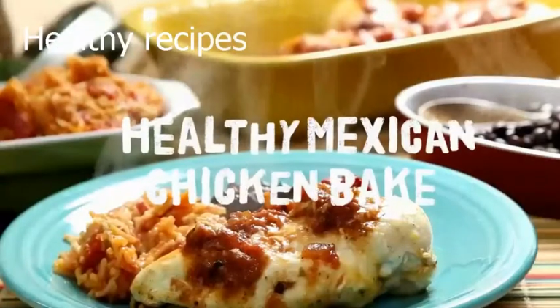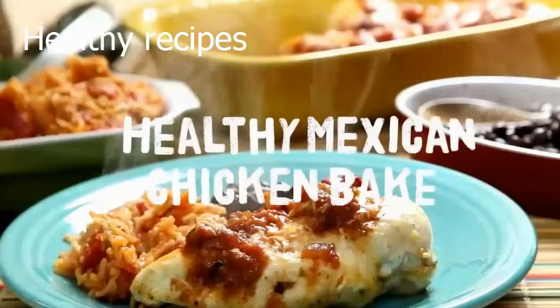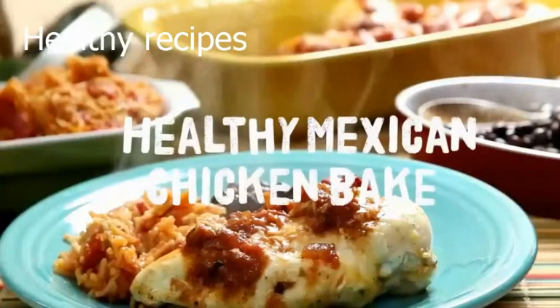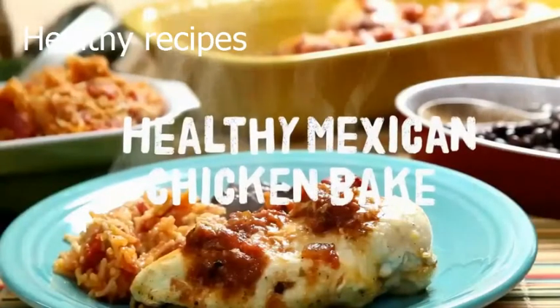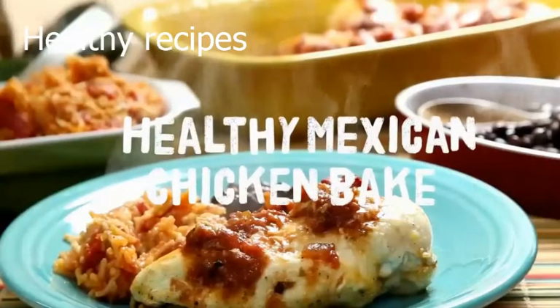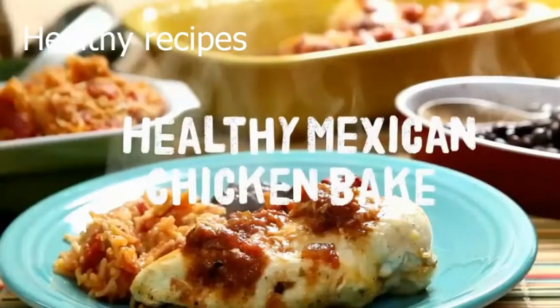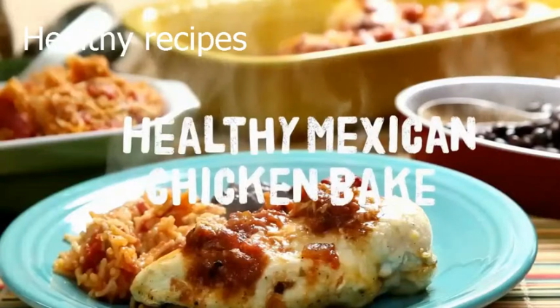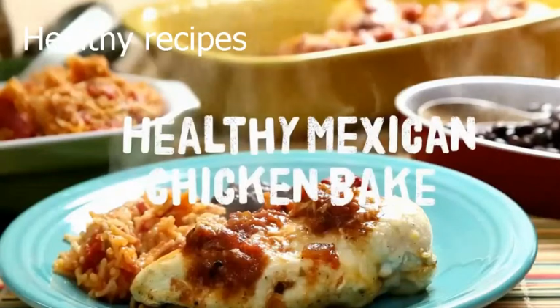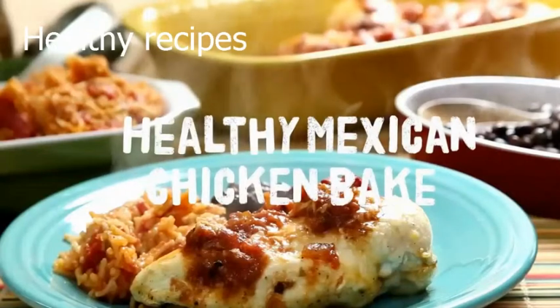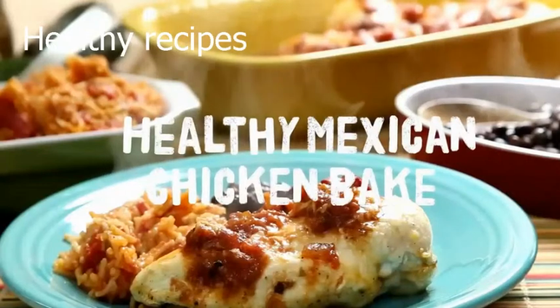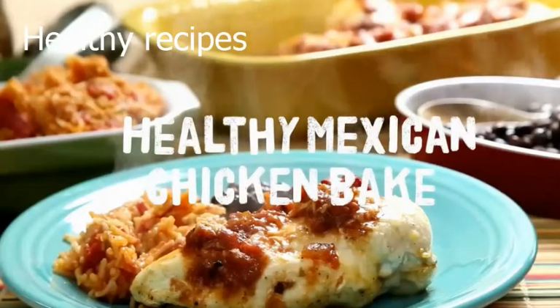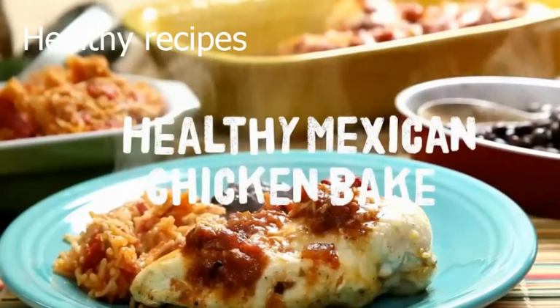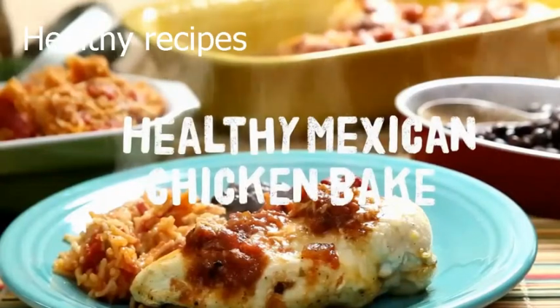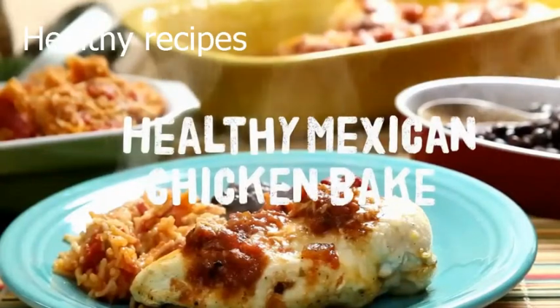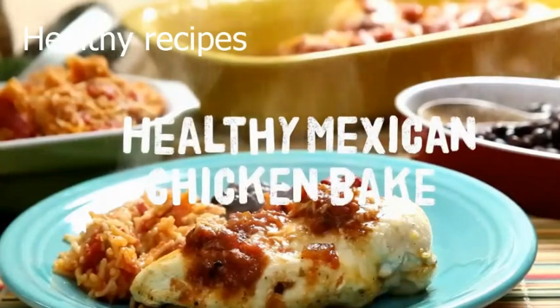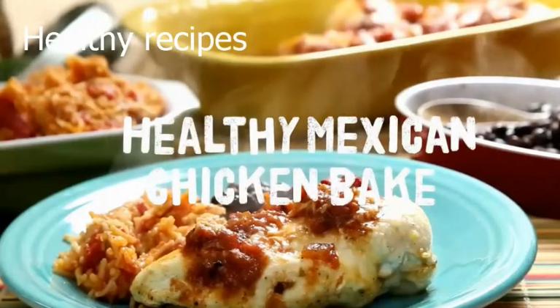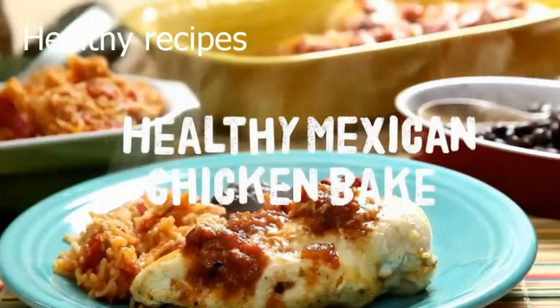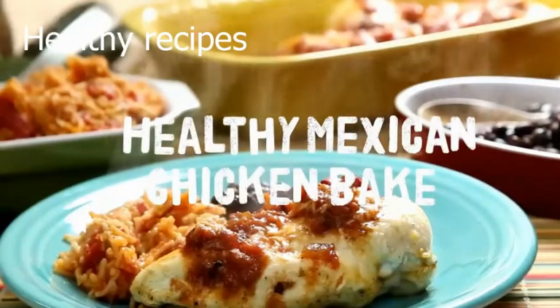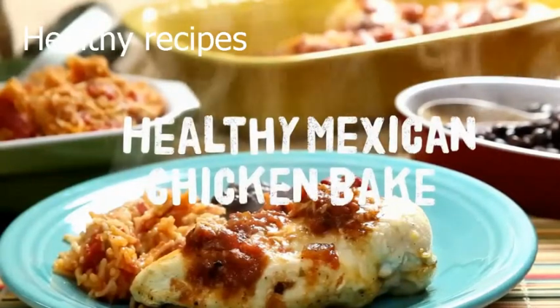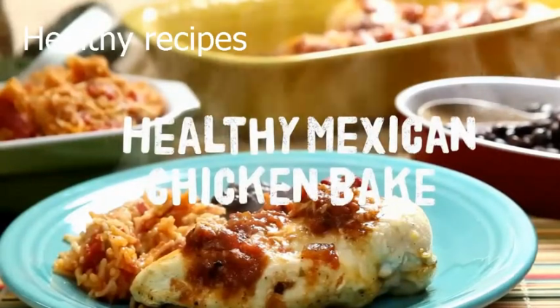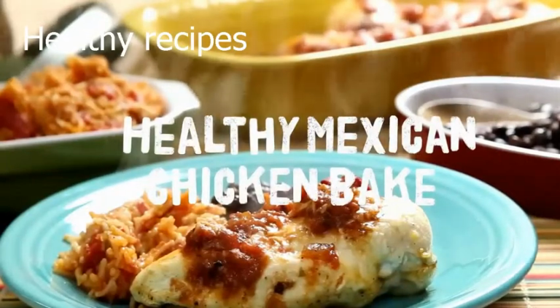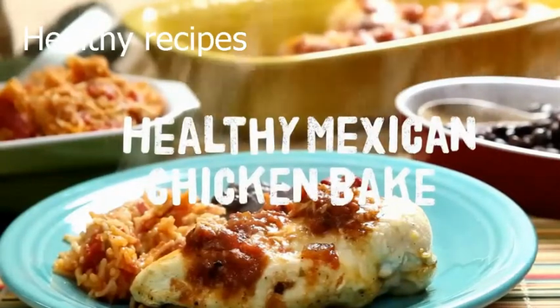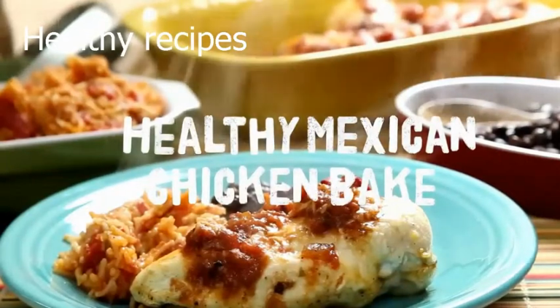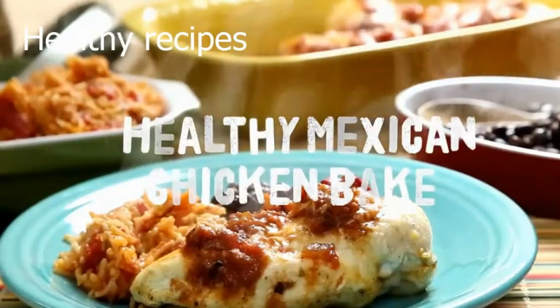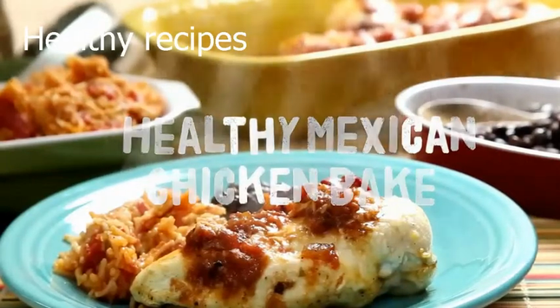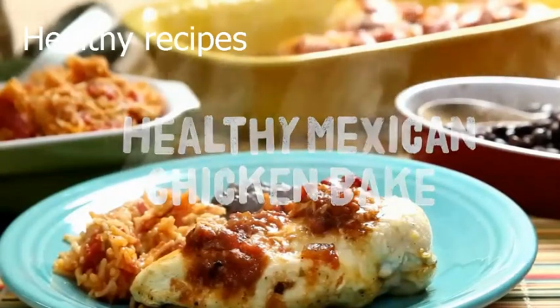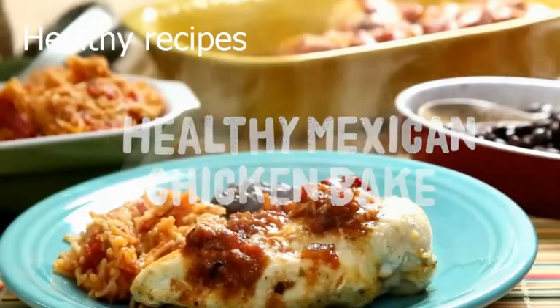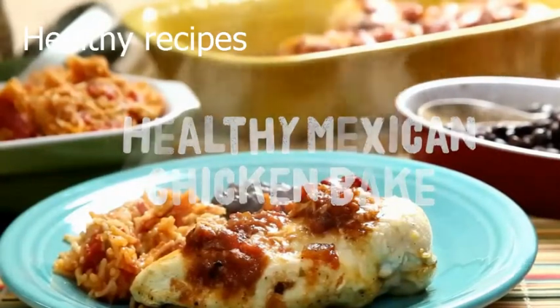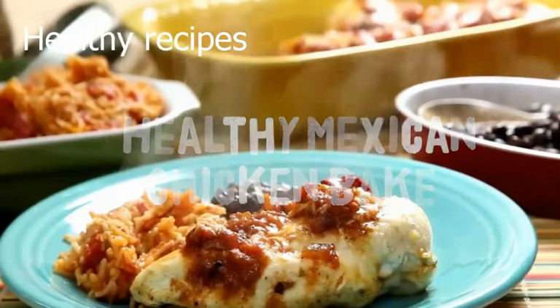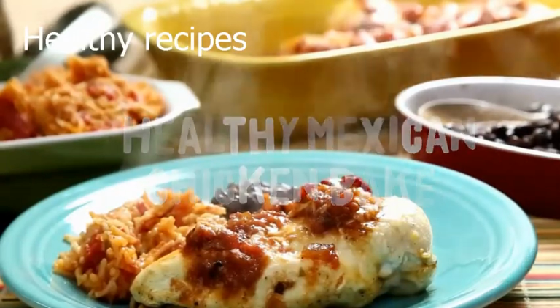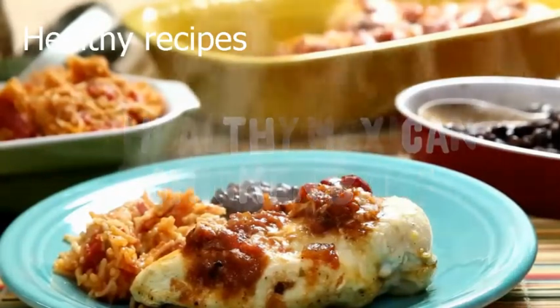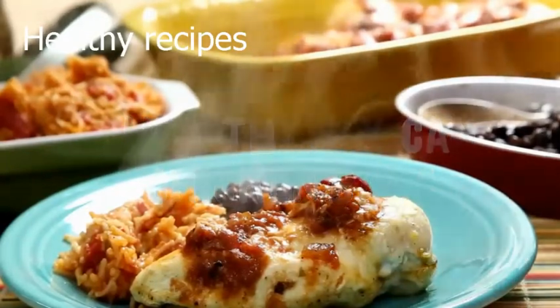This high-protein, low-calorie meal will leave you full, promises AllRecipes member Joy Mason.